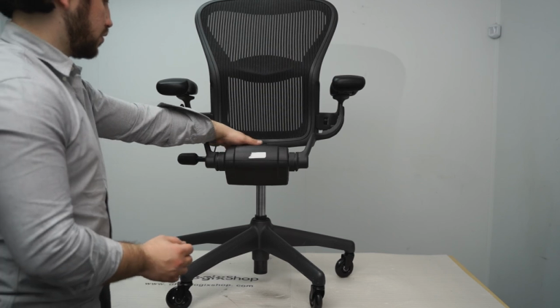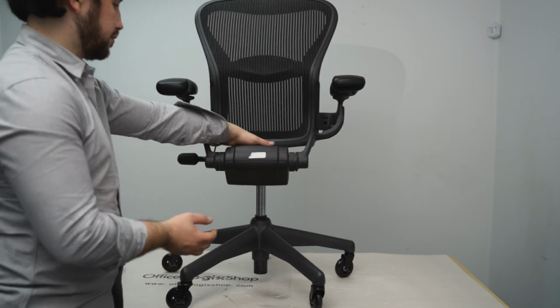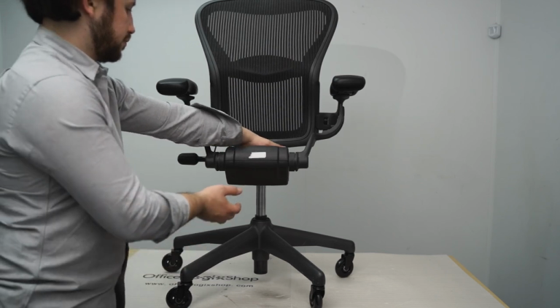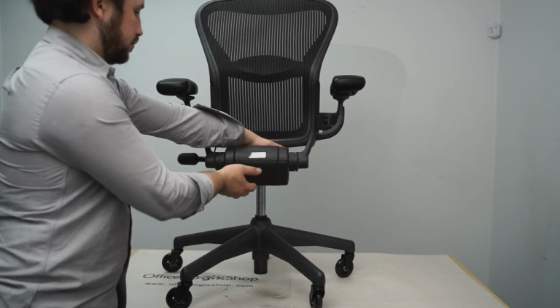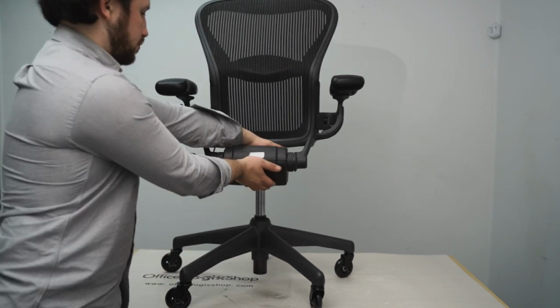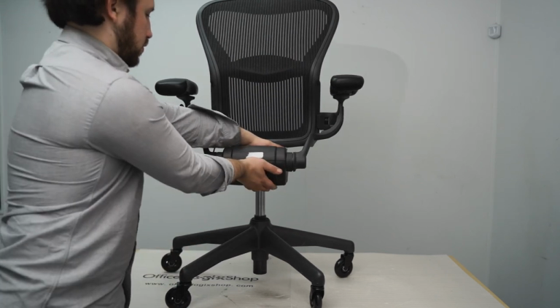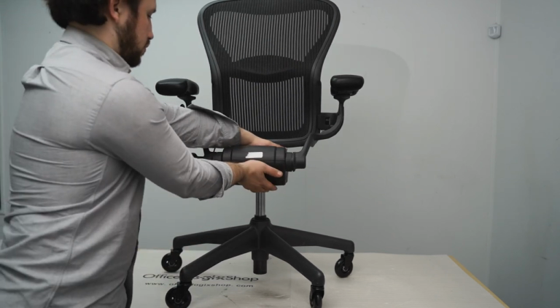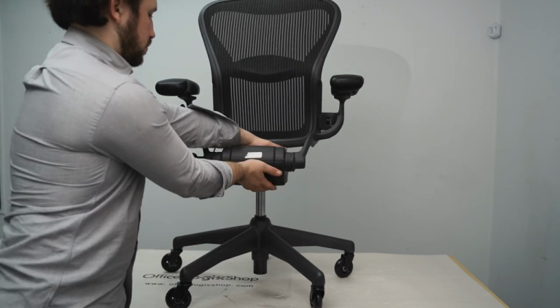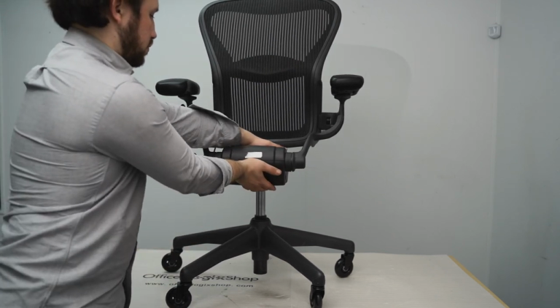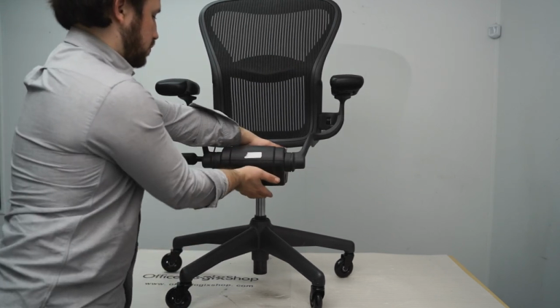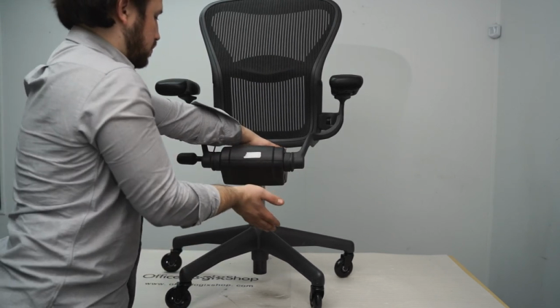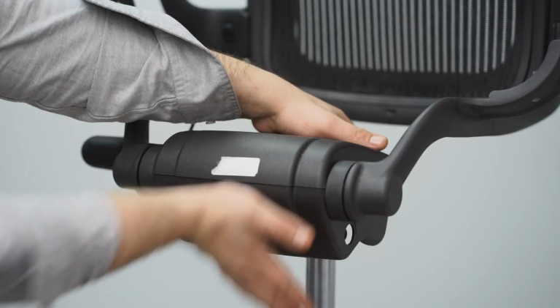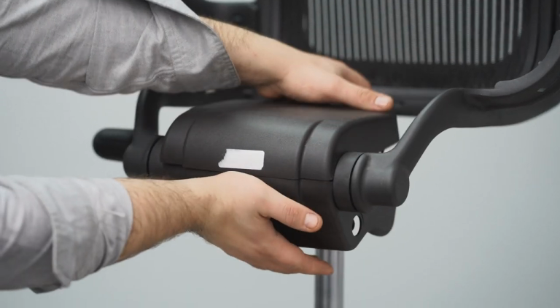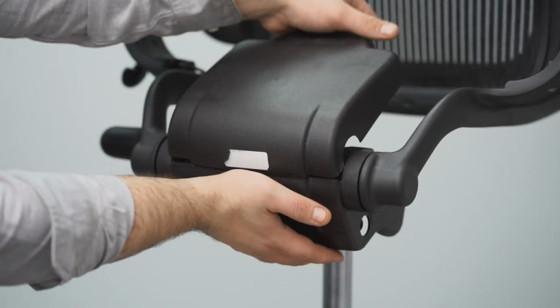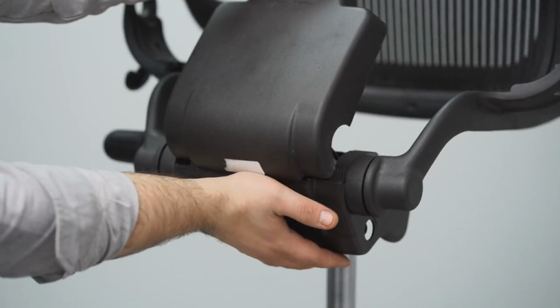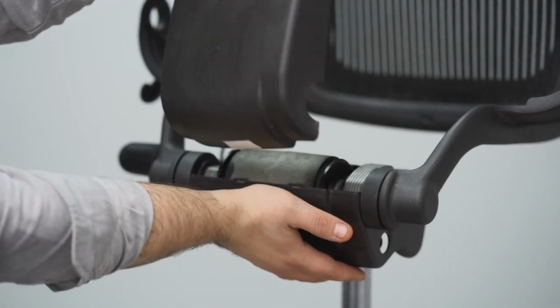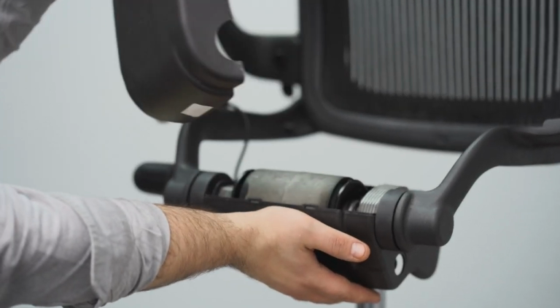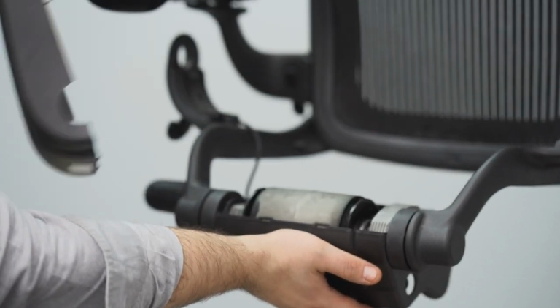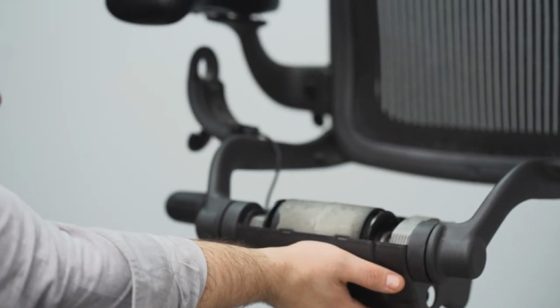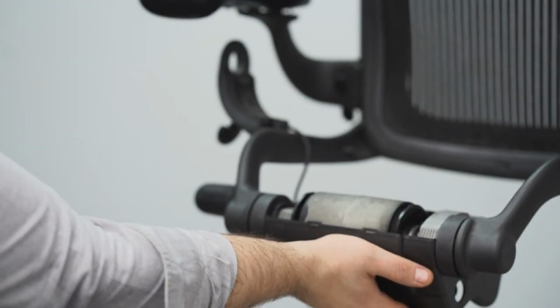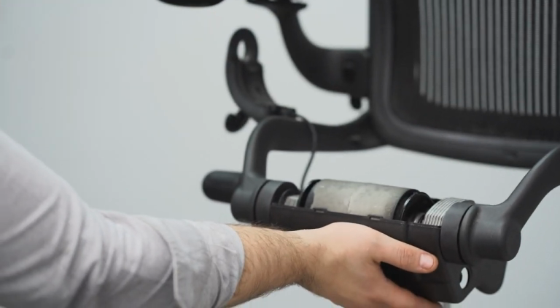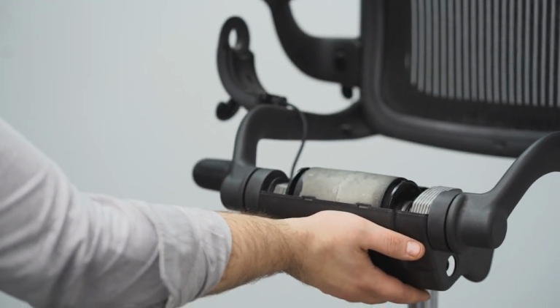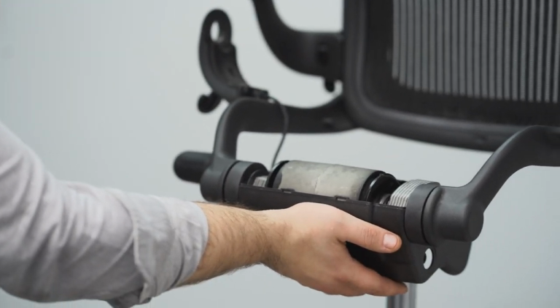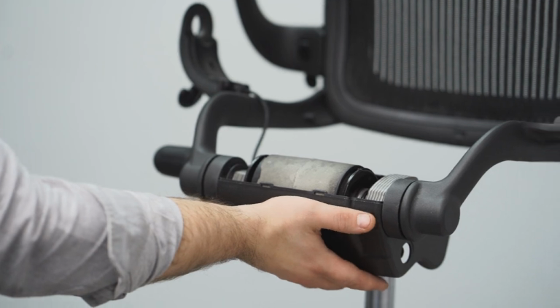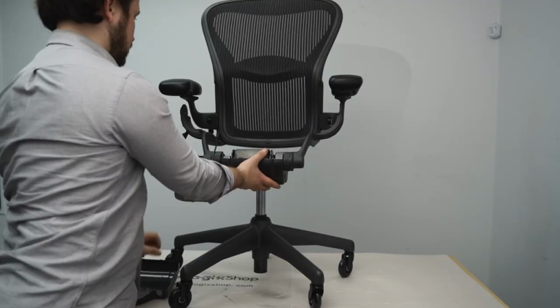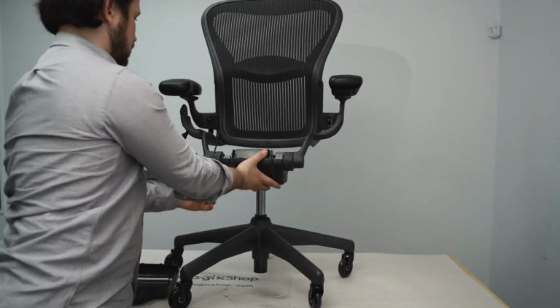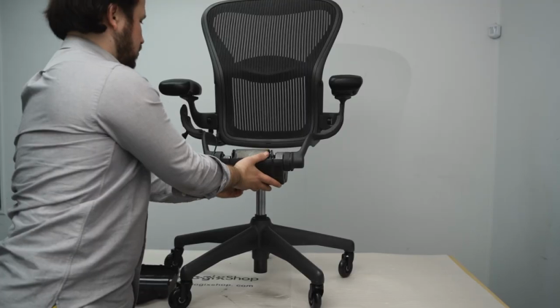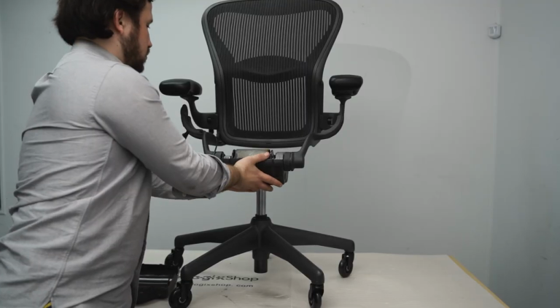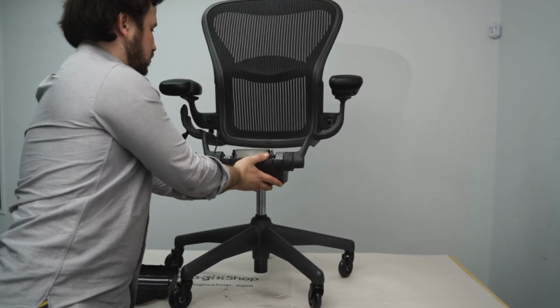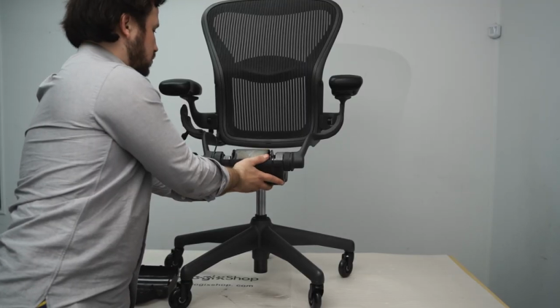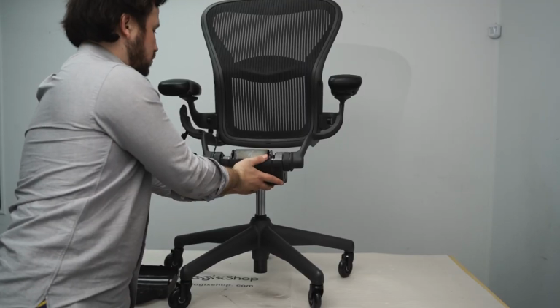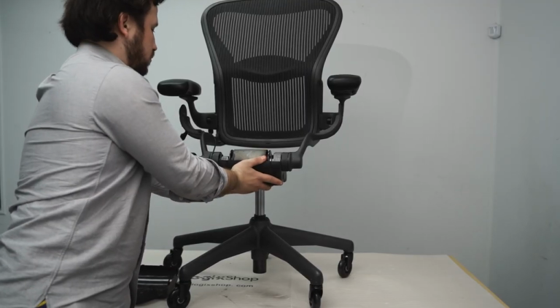Firmly tap the front of the tilt mechanism to remove the top cover and pull down the bottom cover out of the way.